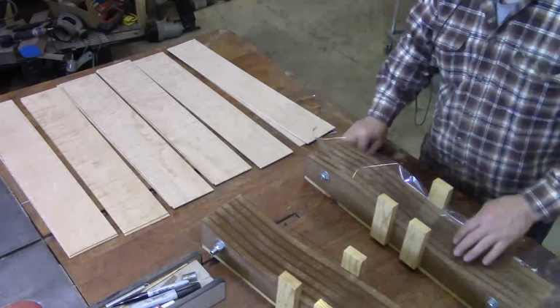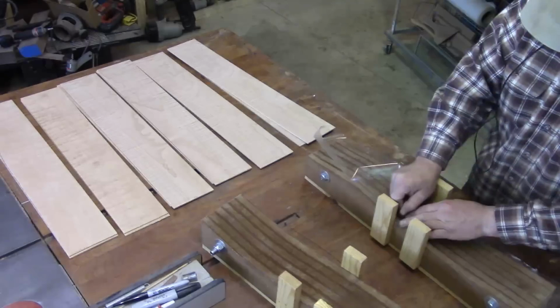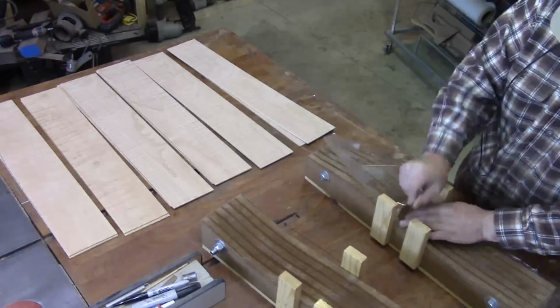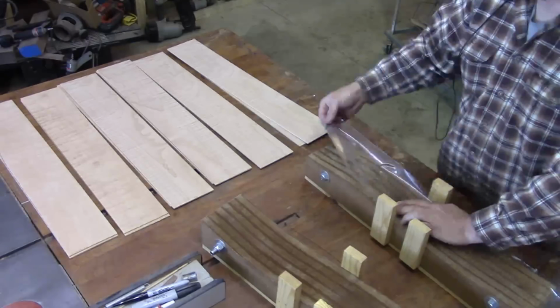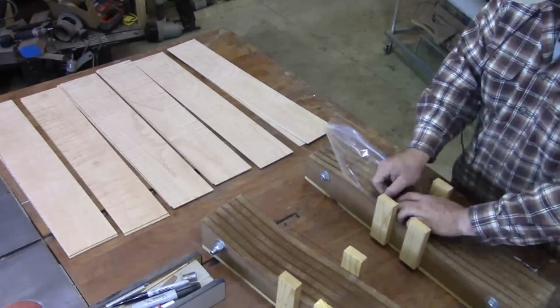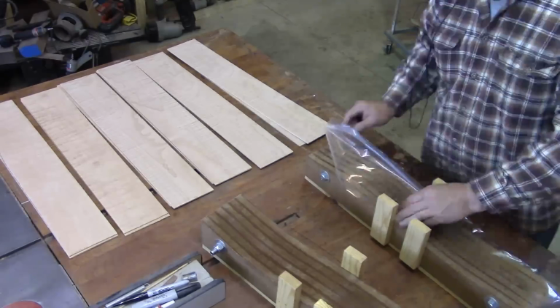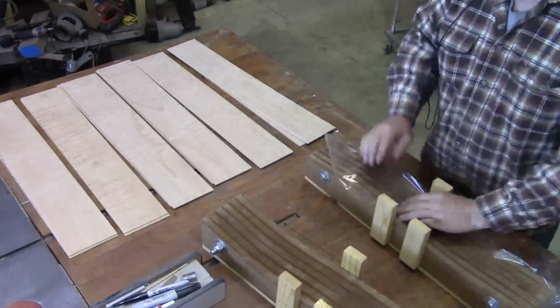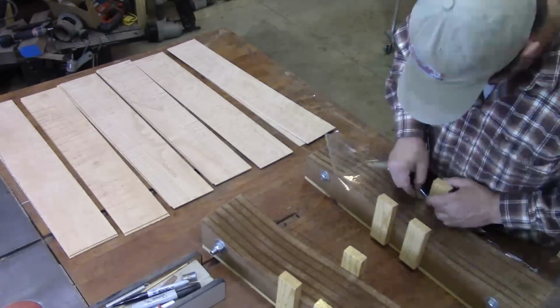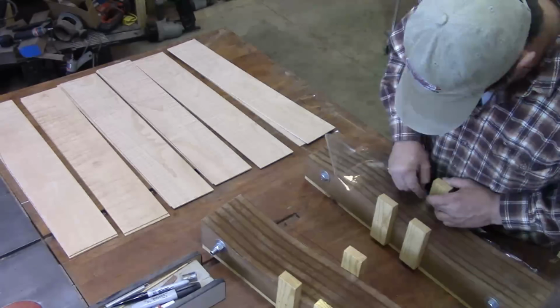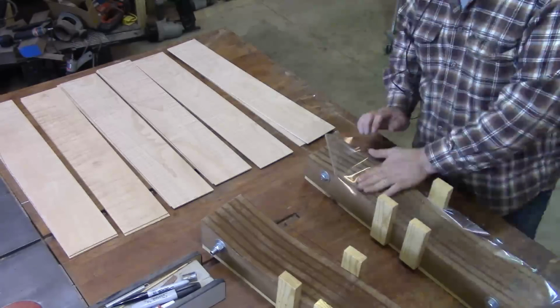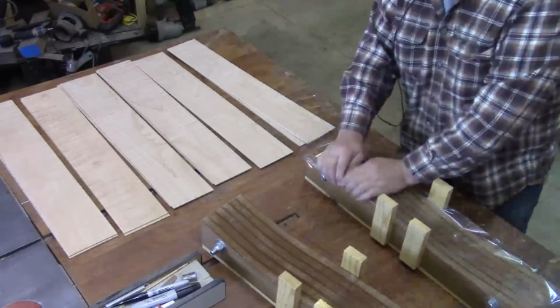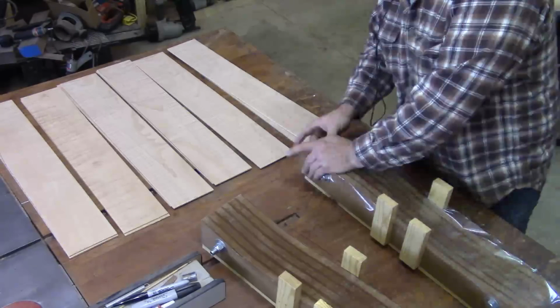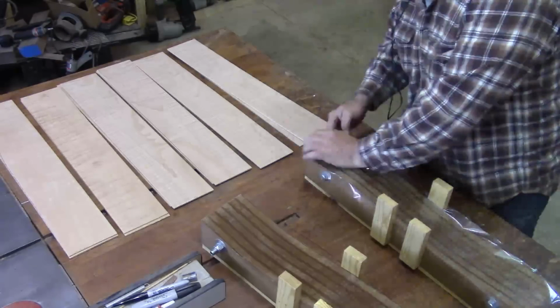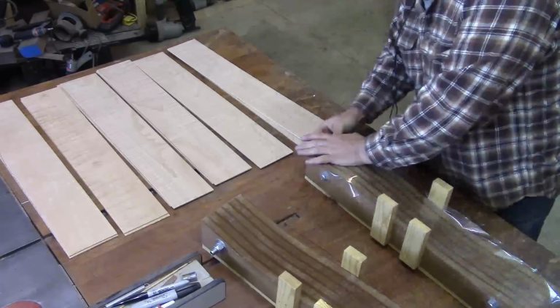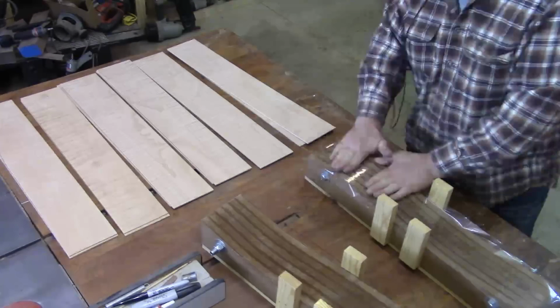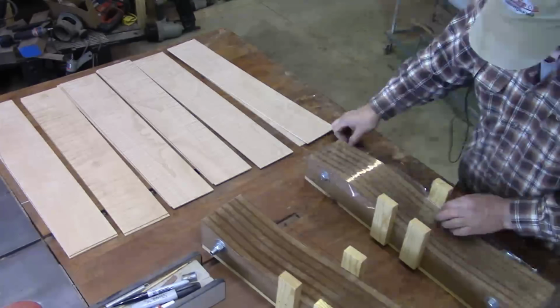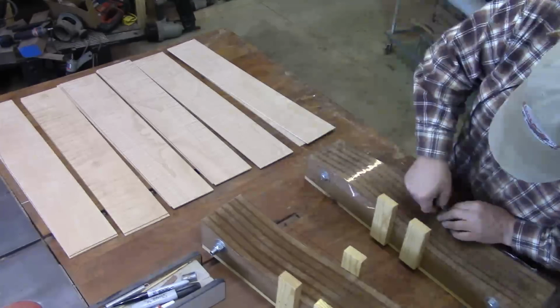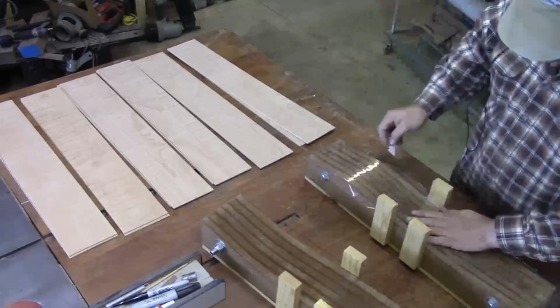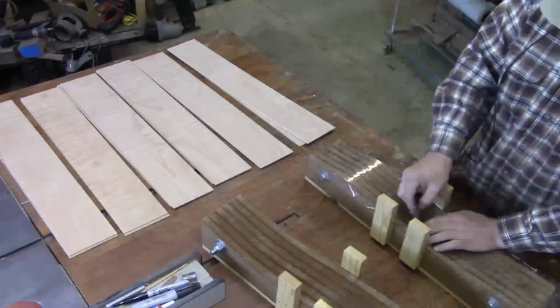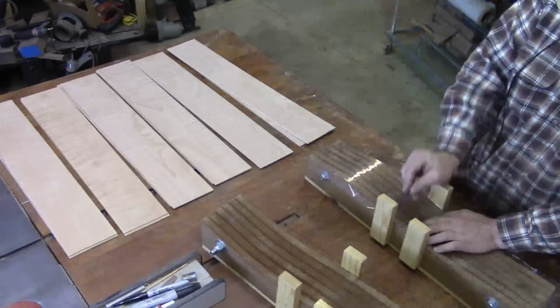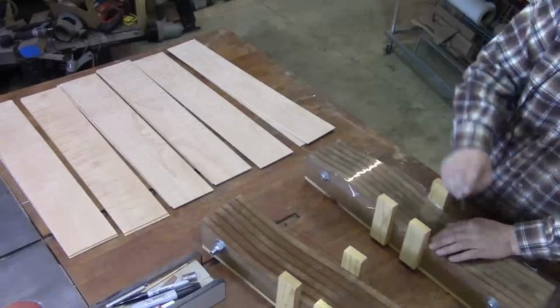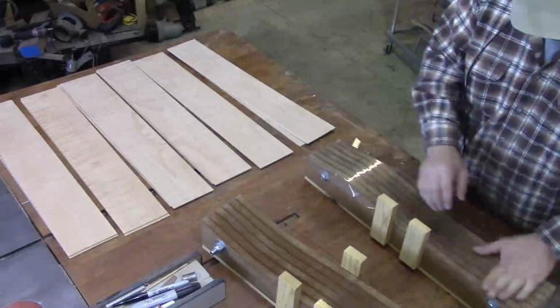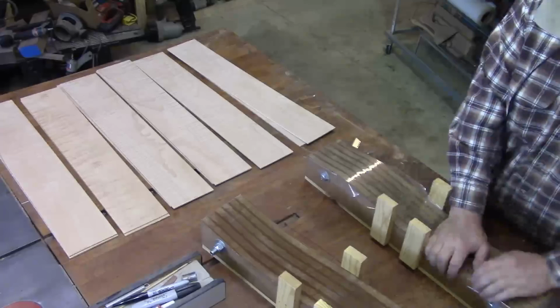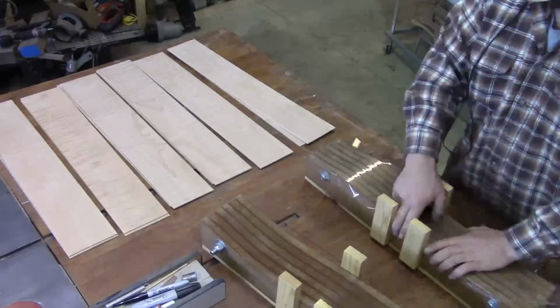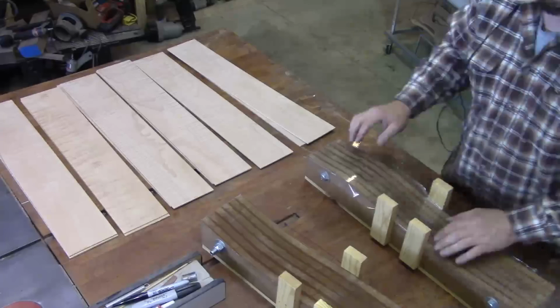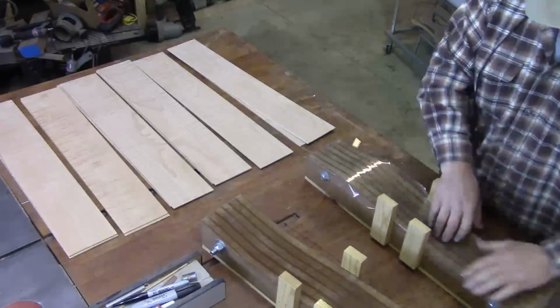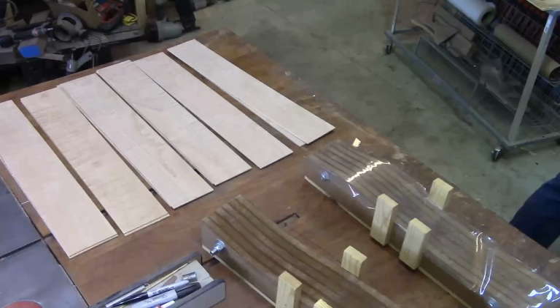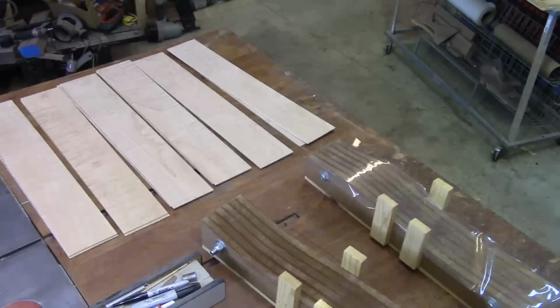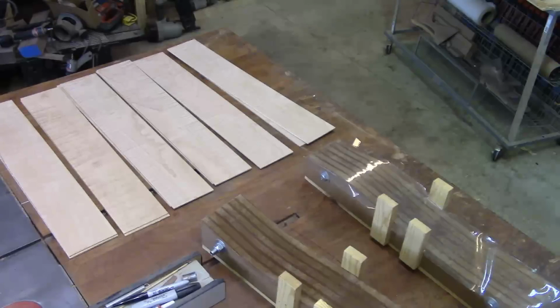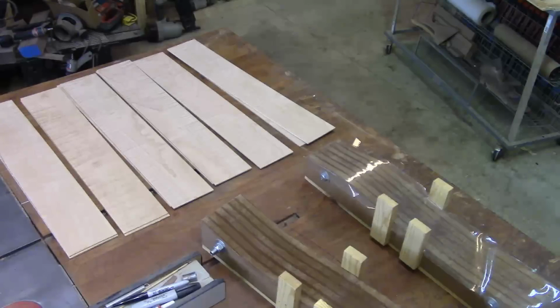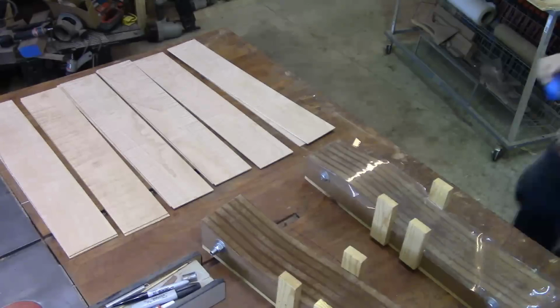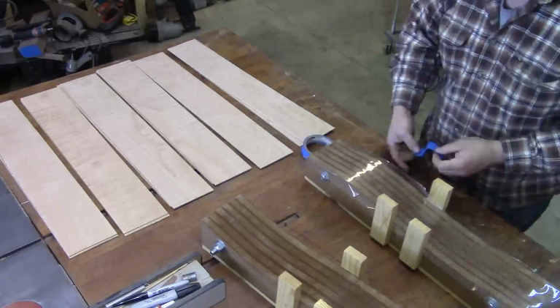I'll wrap the forms in a clear plastic drawer liner material to help keep the glue from sticking to them and ruining them.